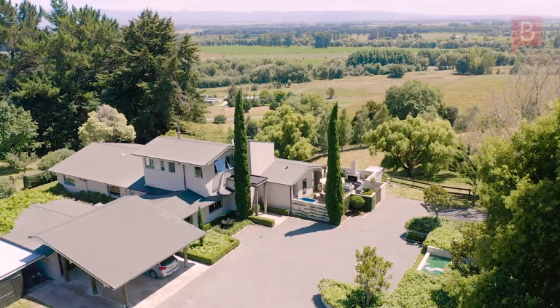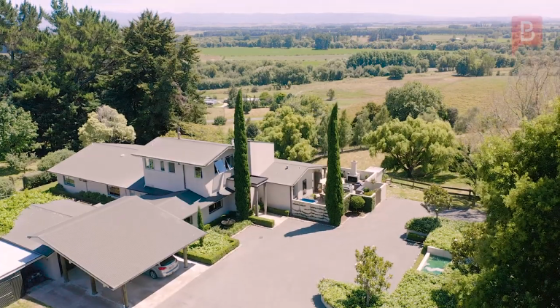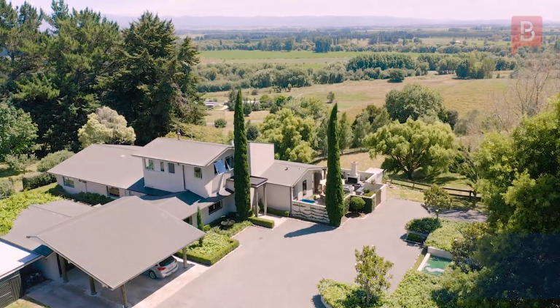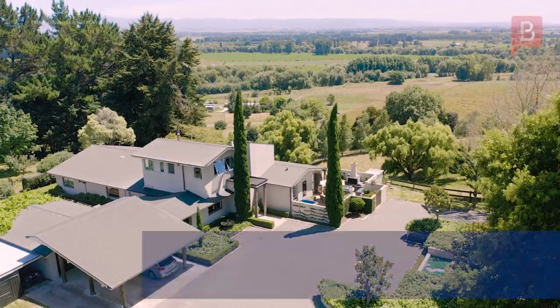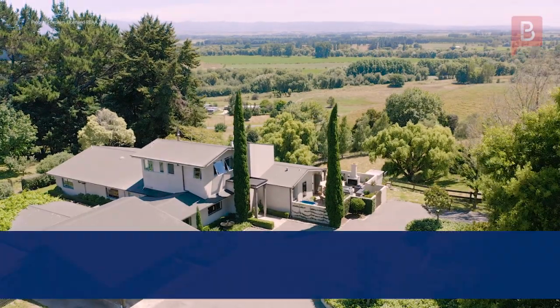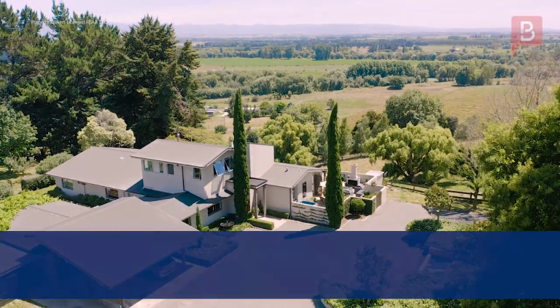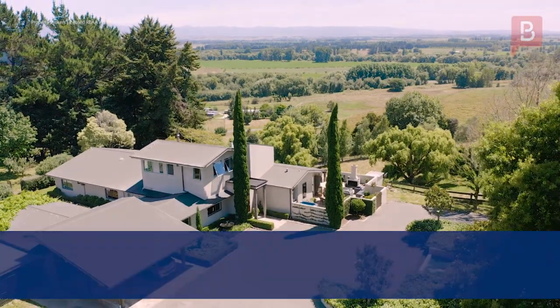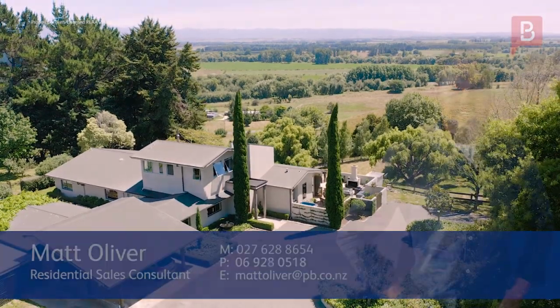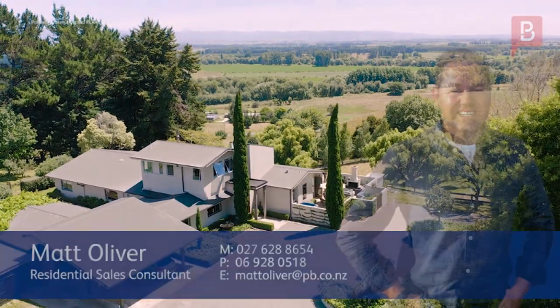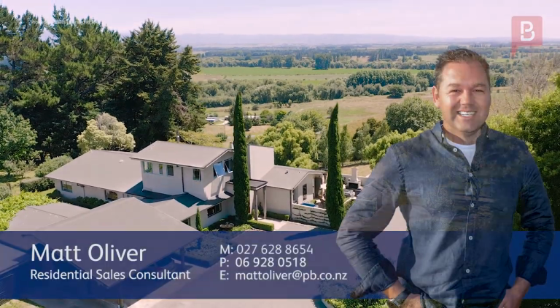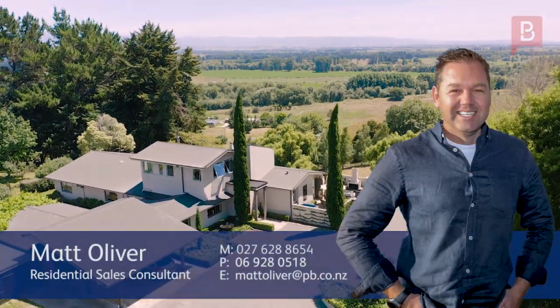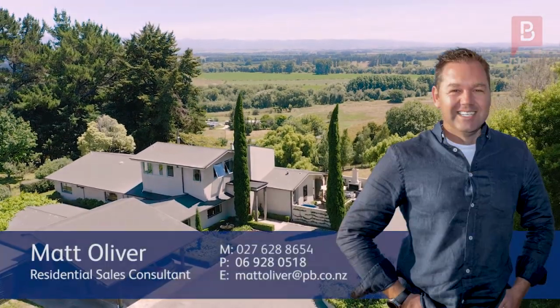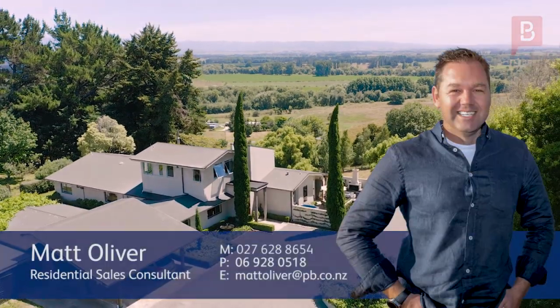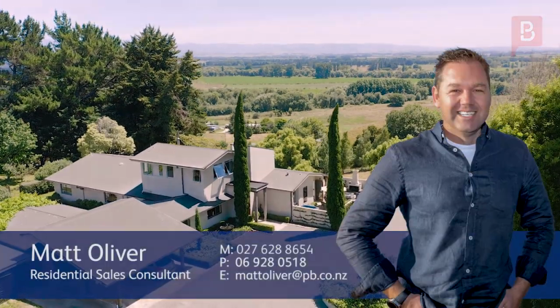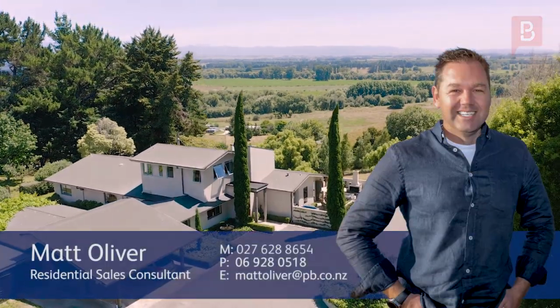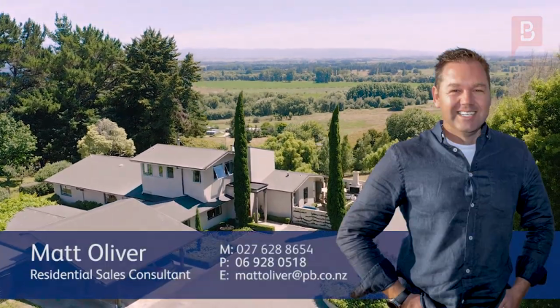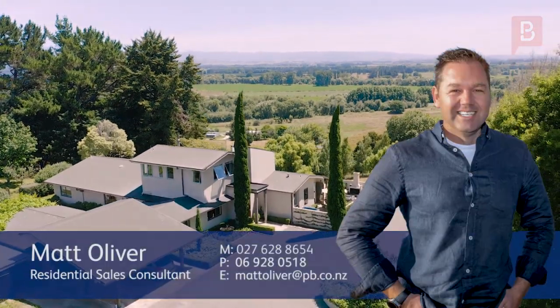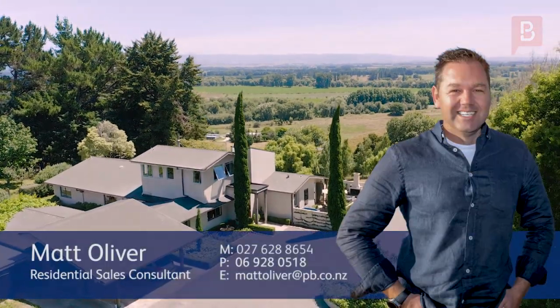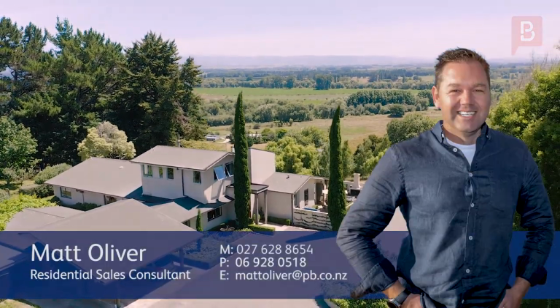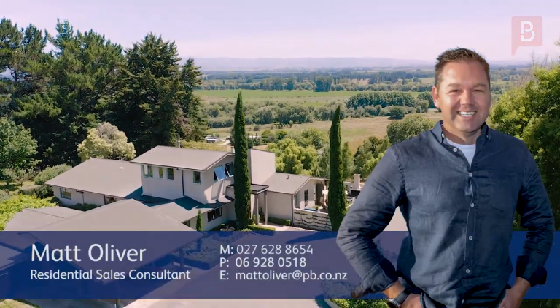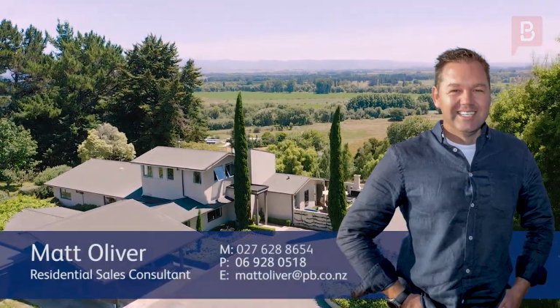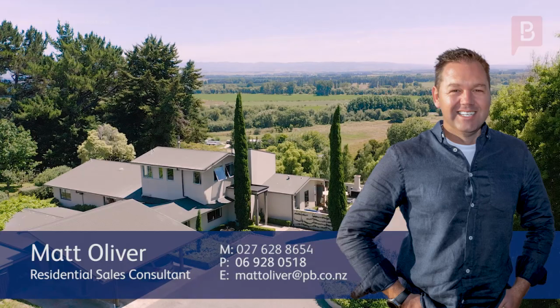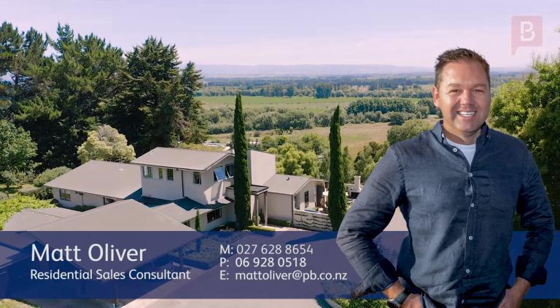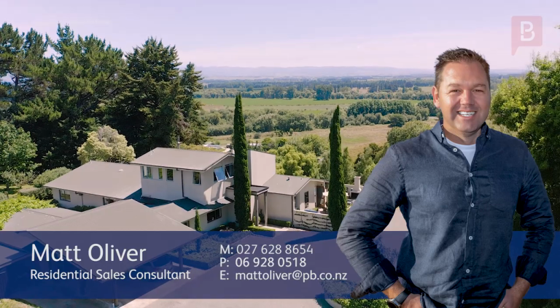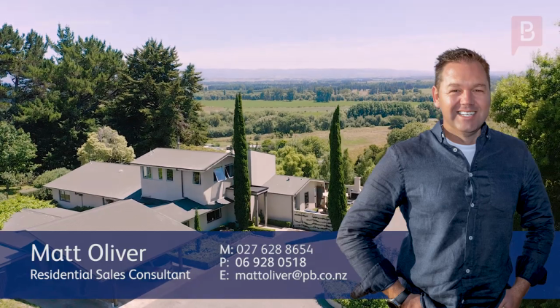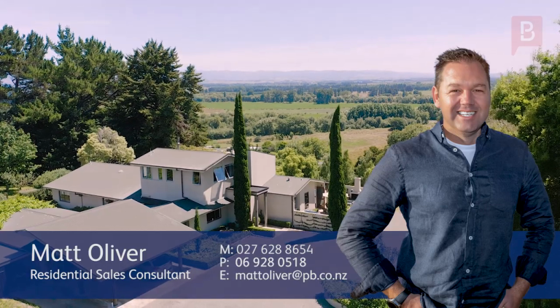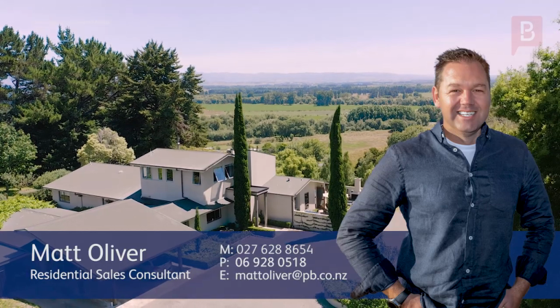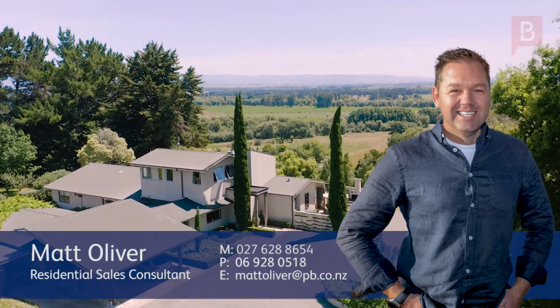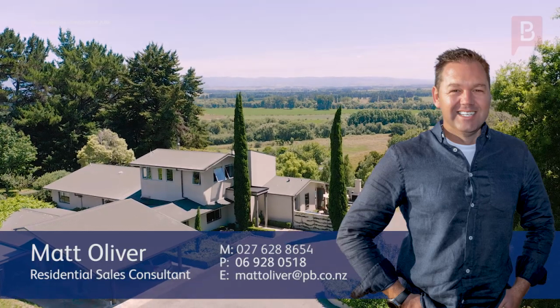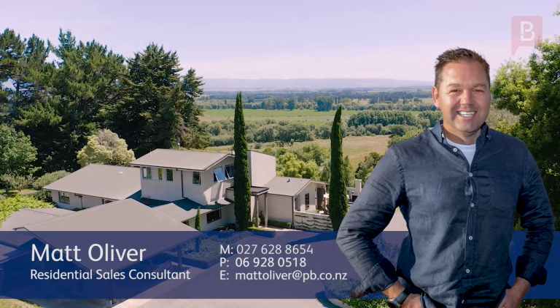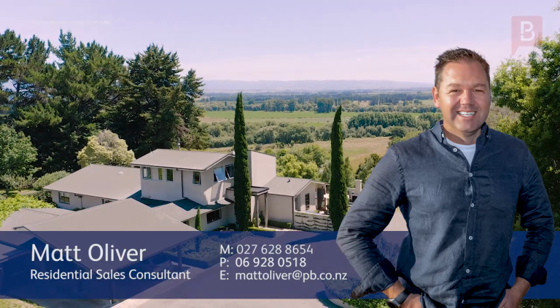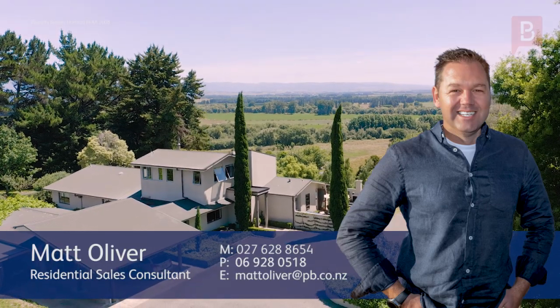This property truly is a sight to behold. Get in touch with Matt today for your opportunity to view.